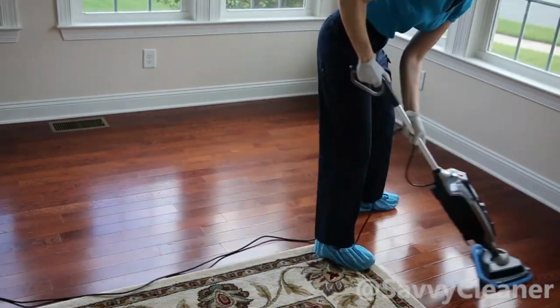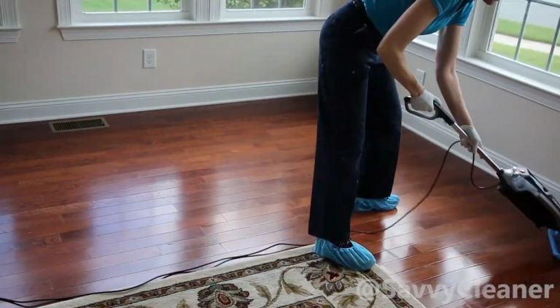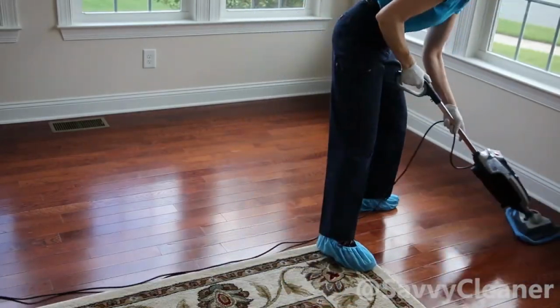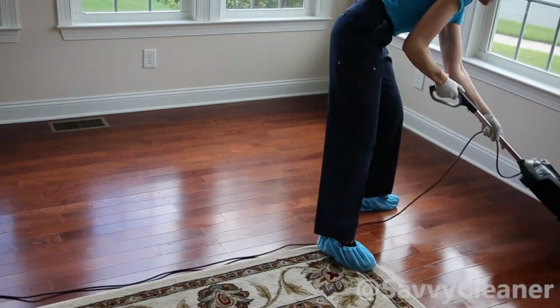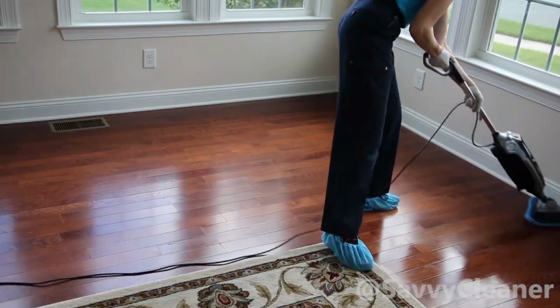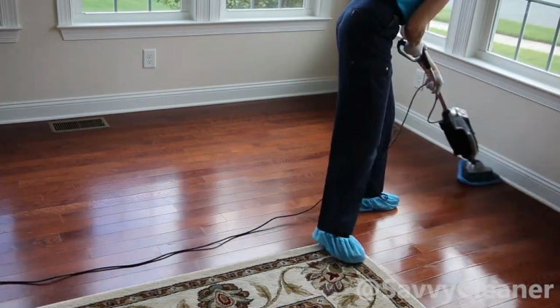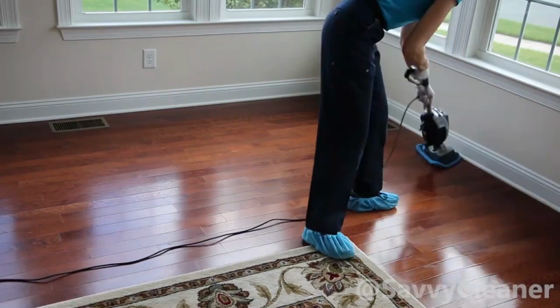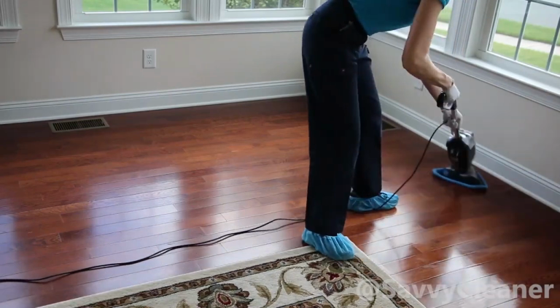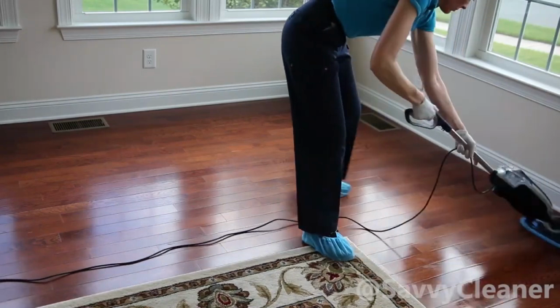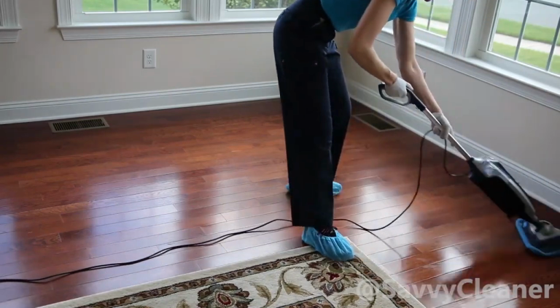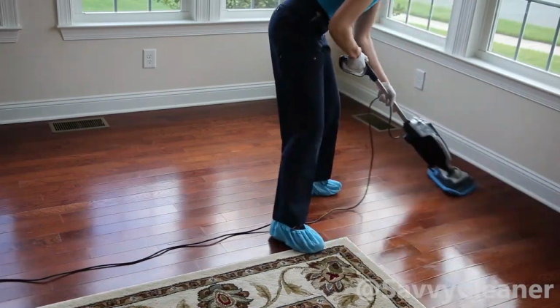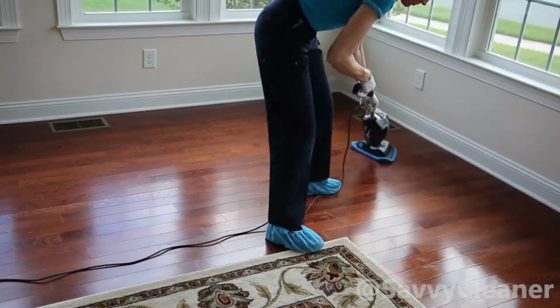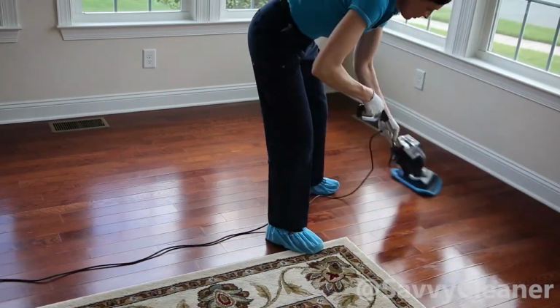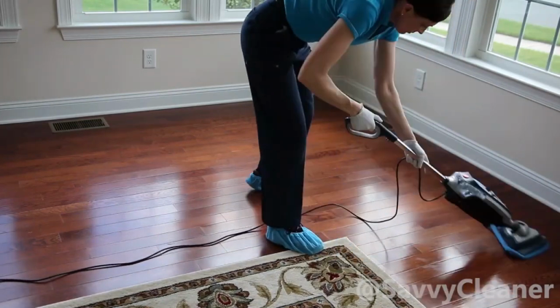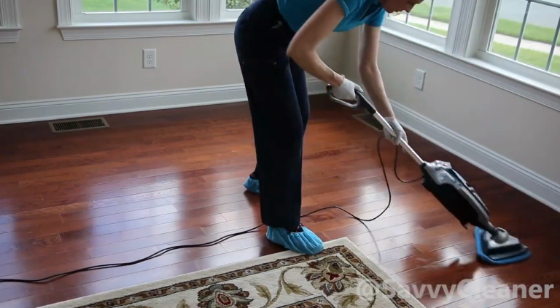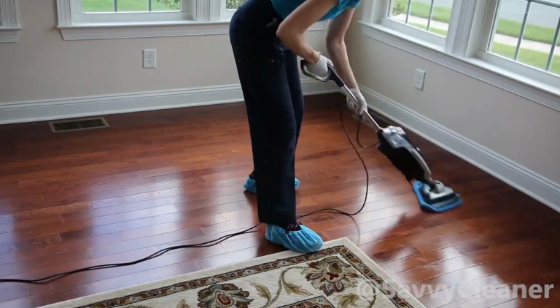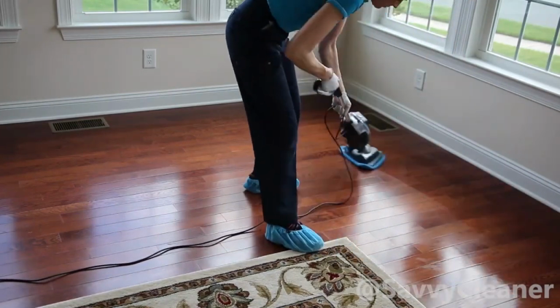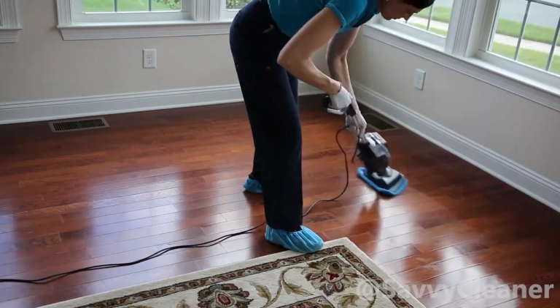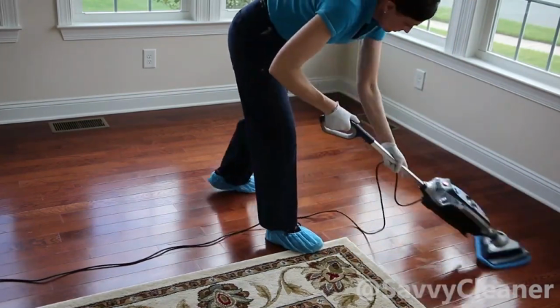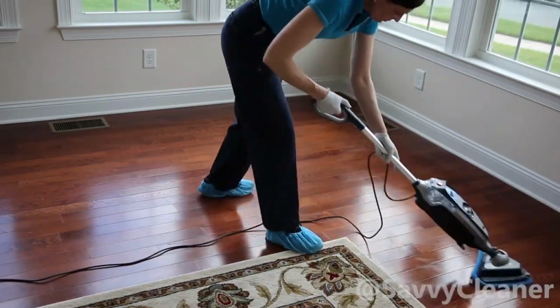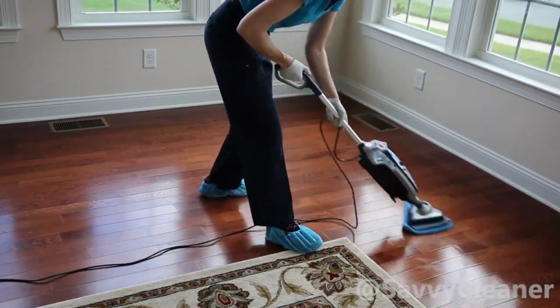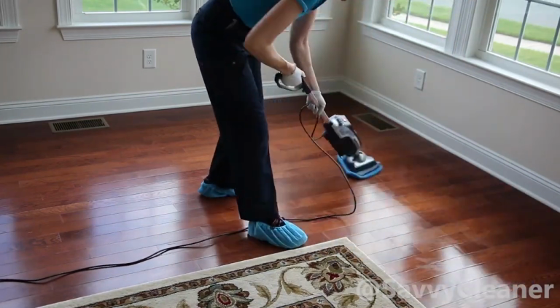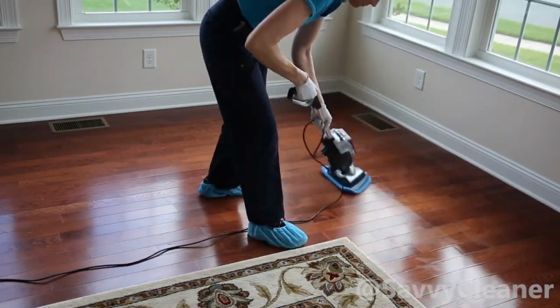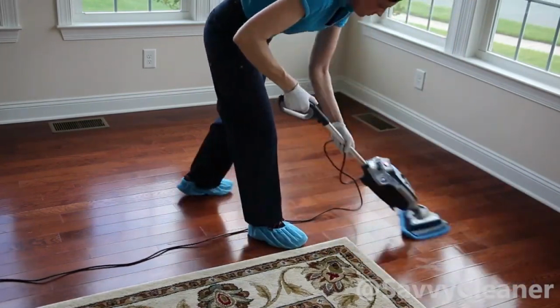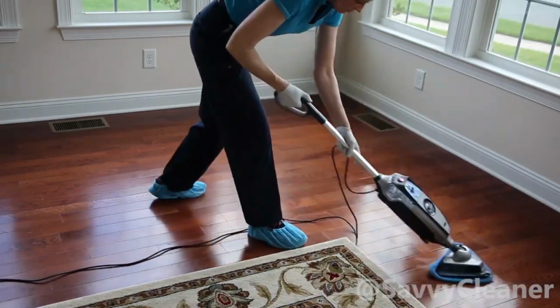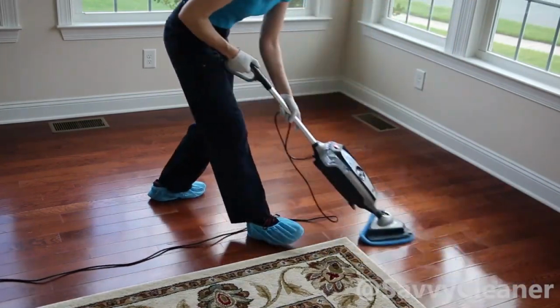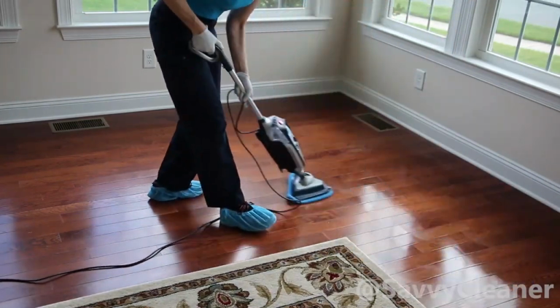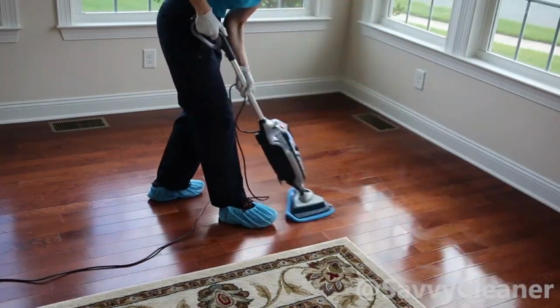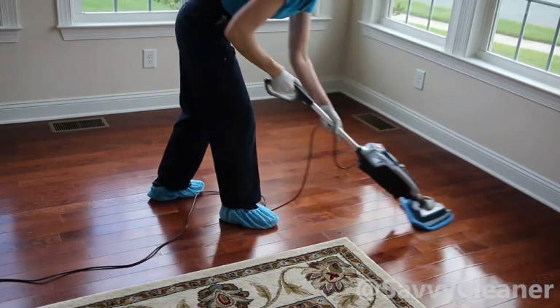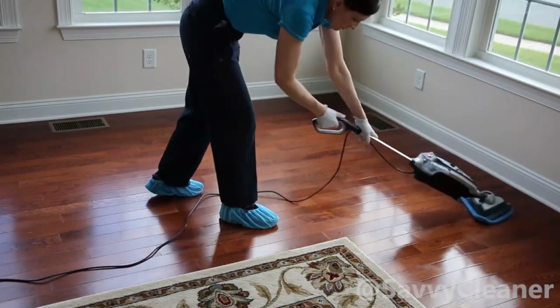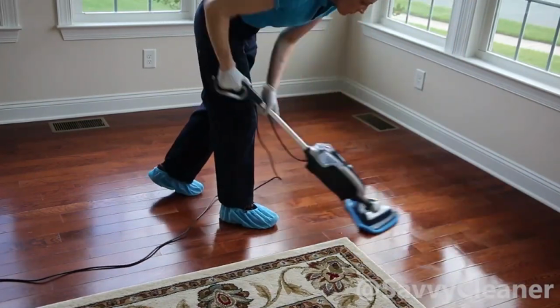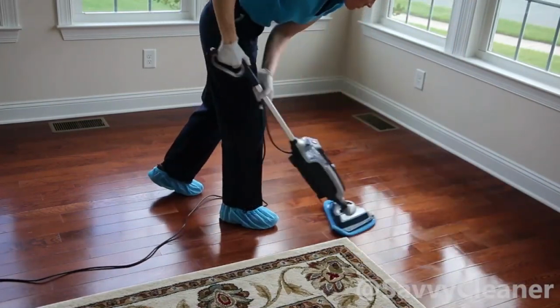The Hoover Floormate Steam Scrub Pro retails for $48.